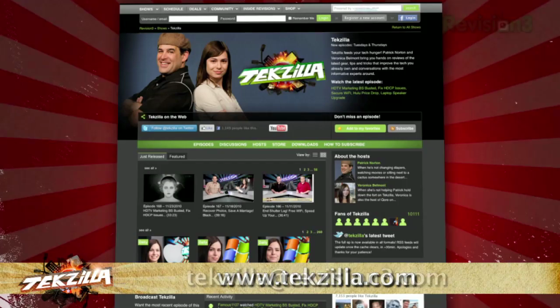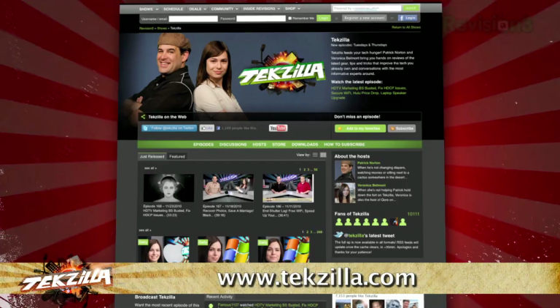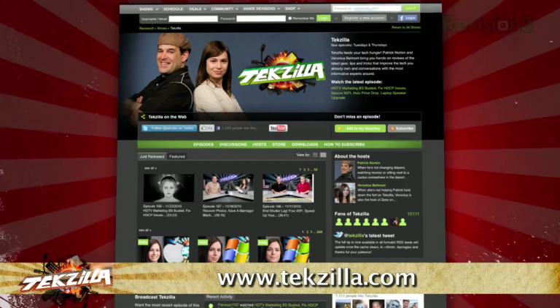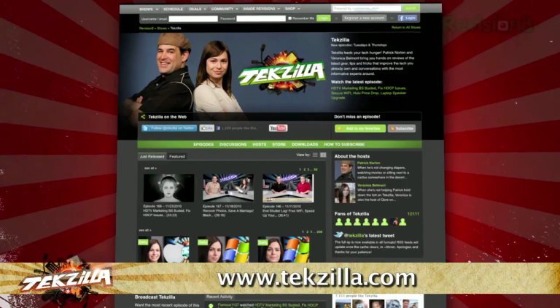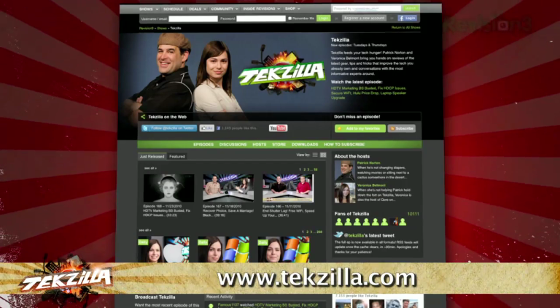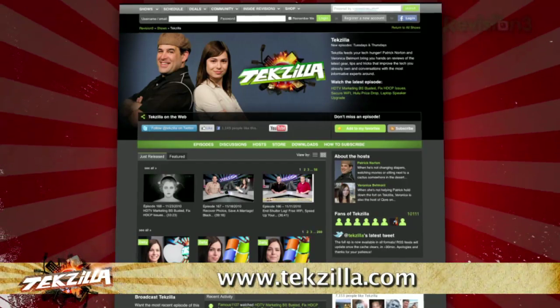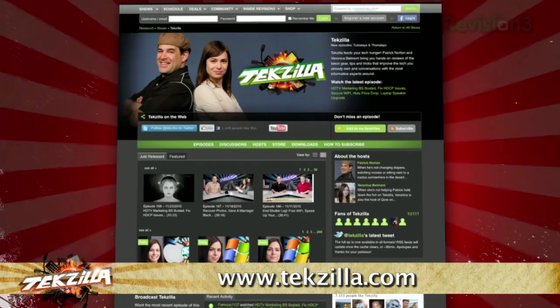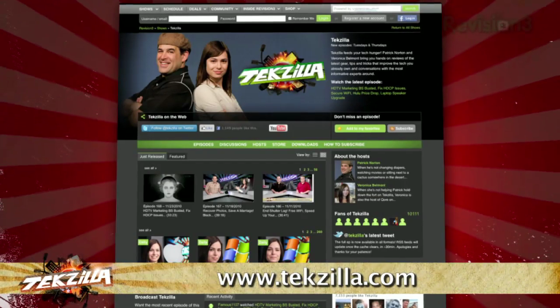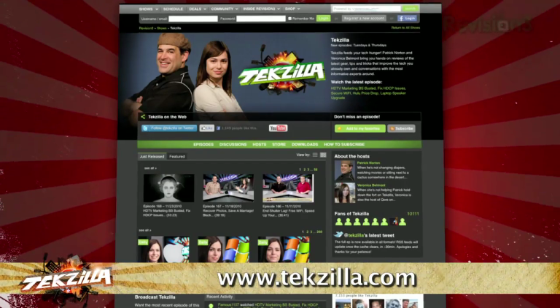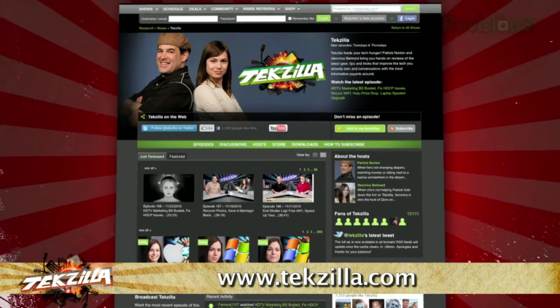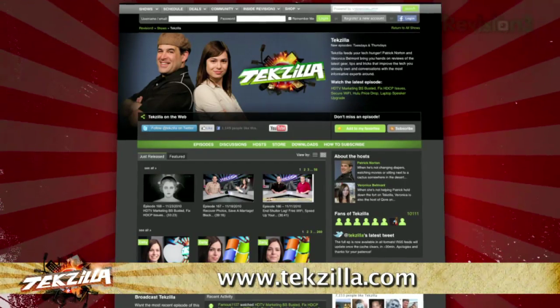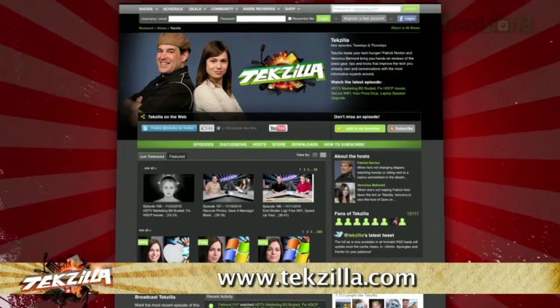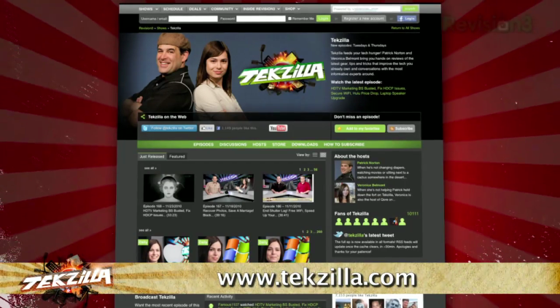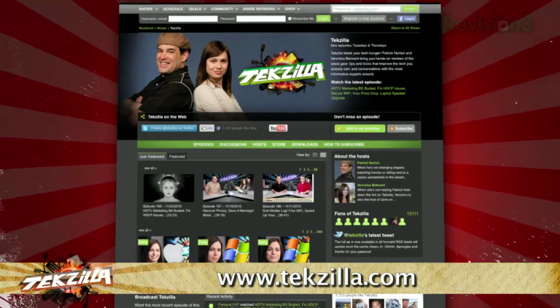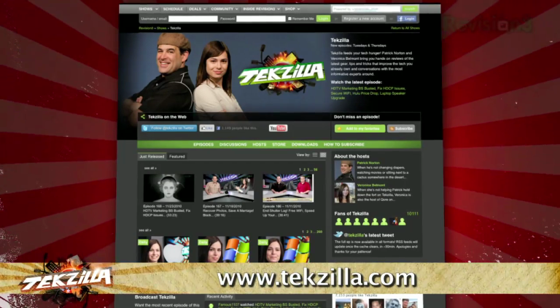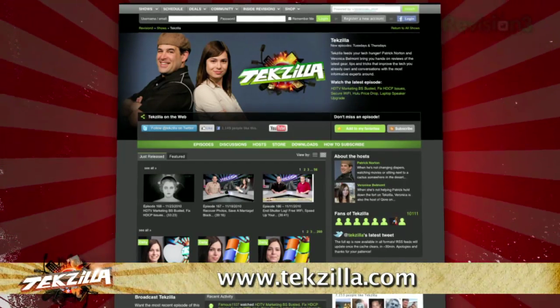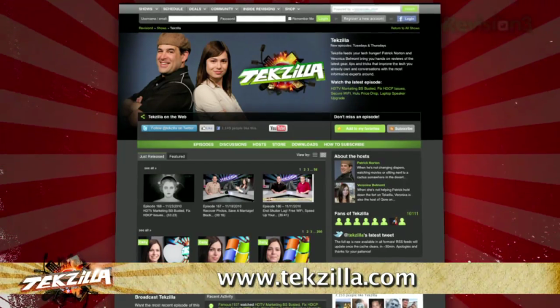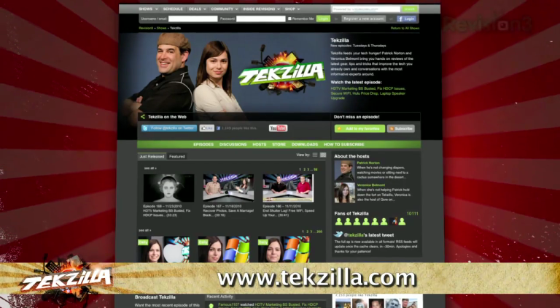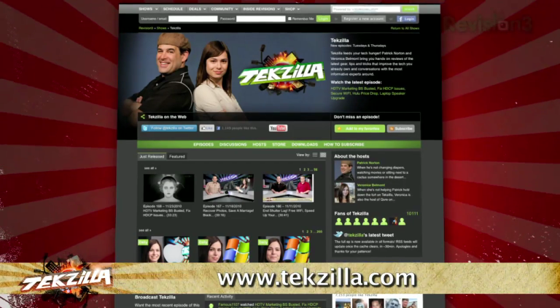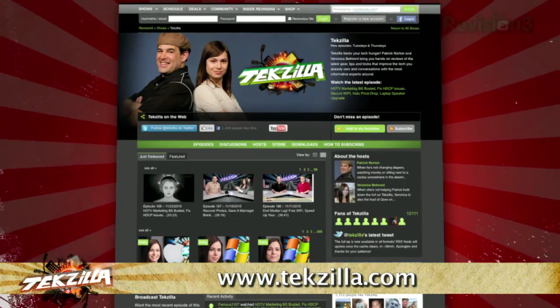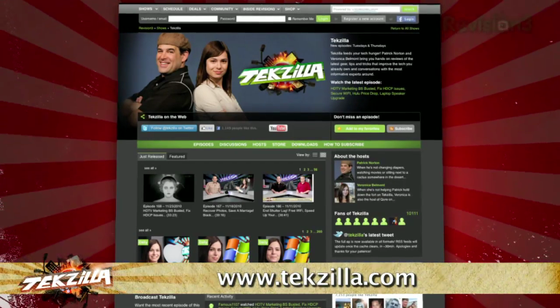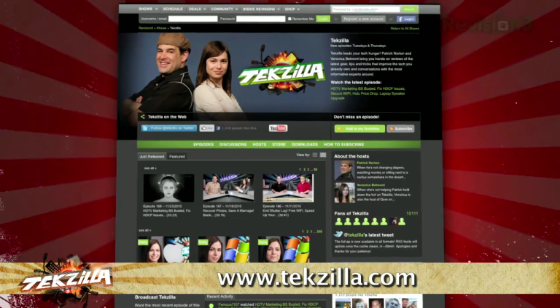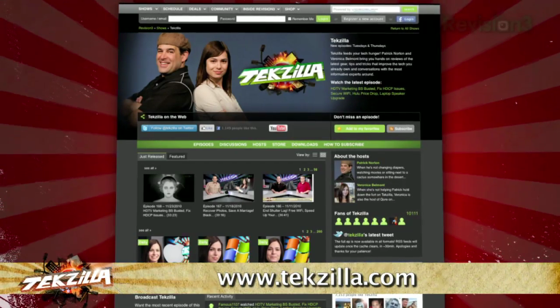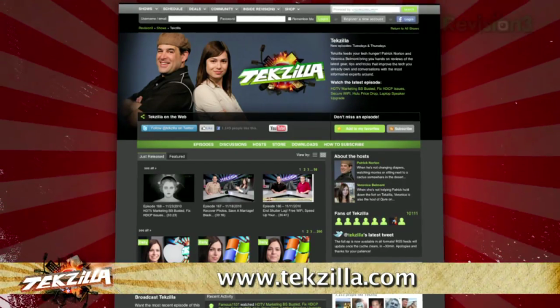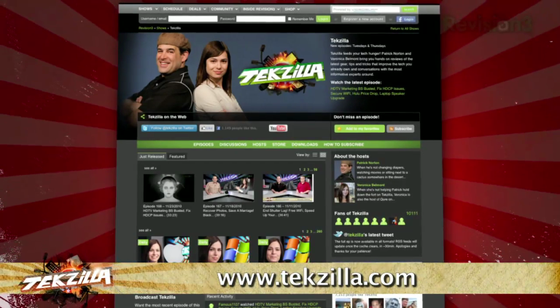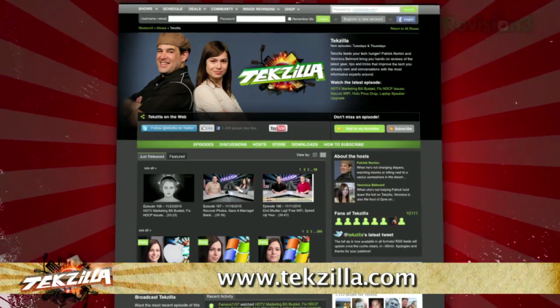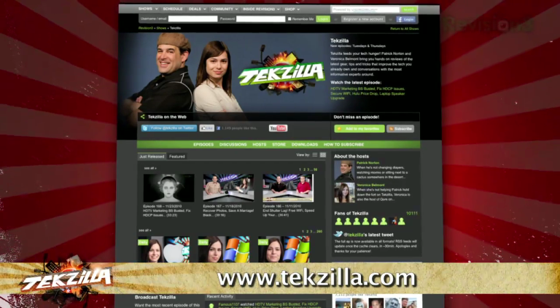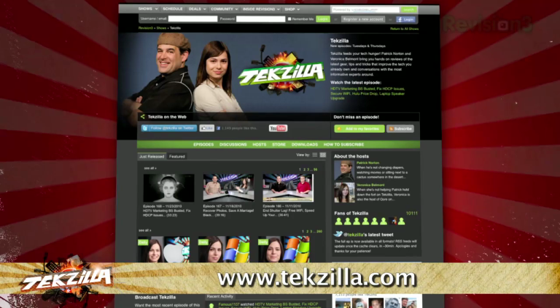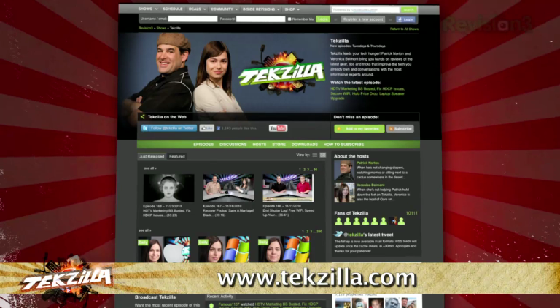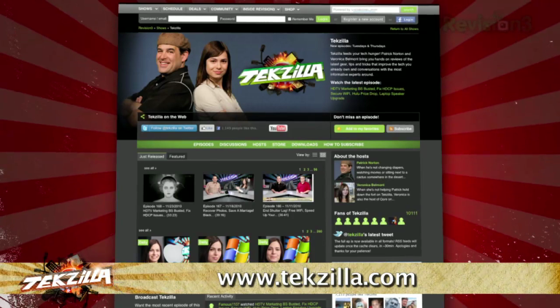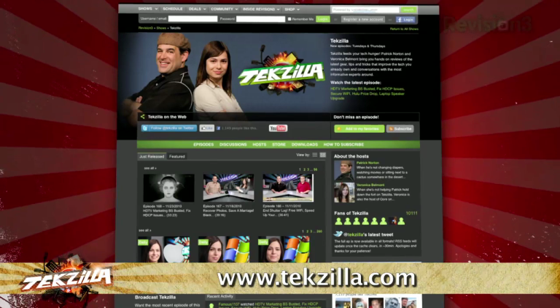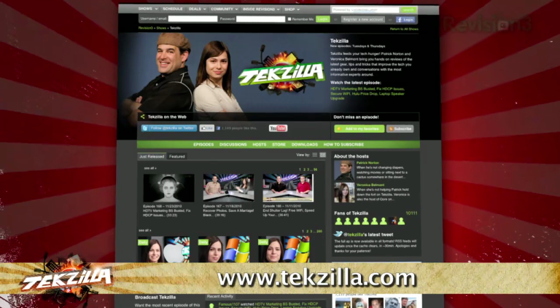And don't forget techzilla.com — it's the place to find more tips, tricks, product reviews, and how-to's.